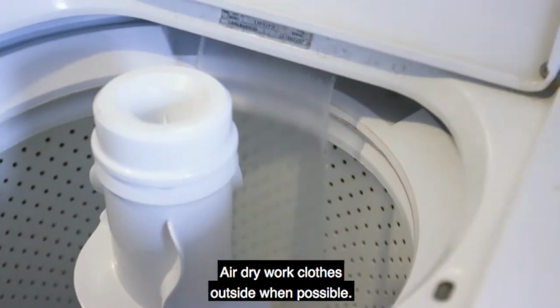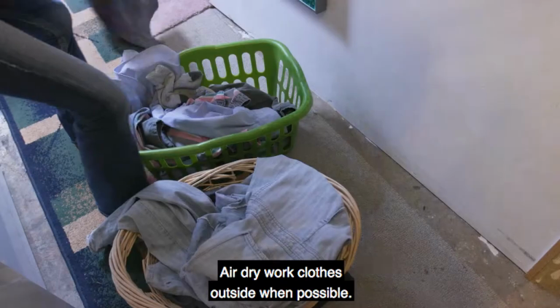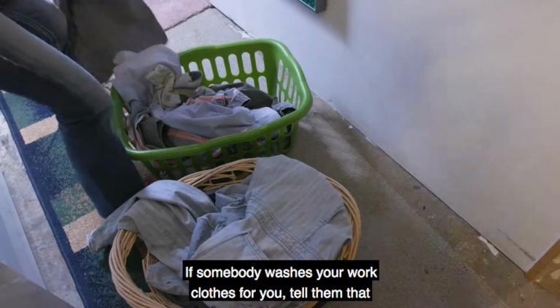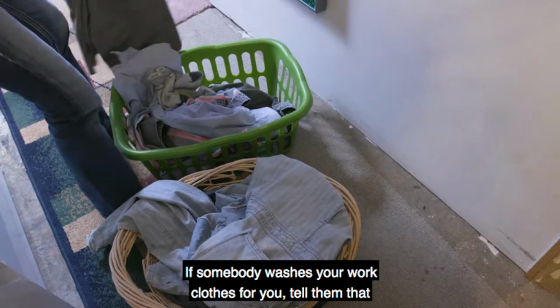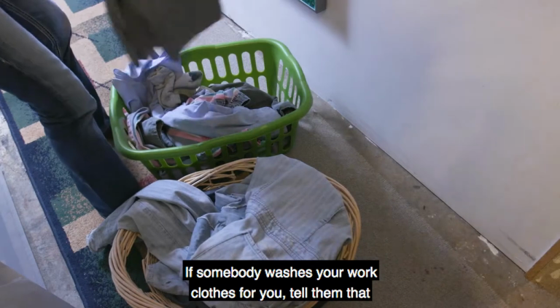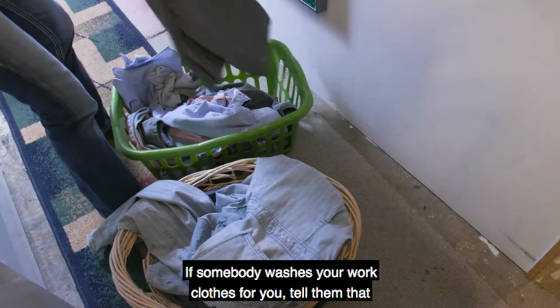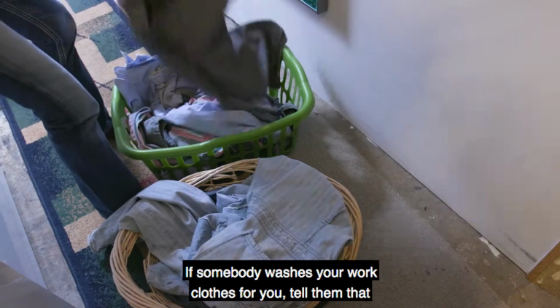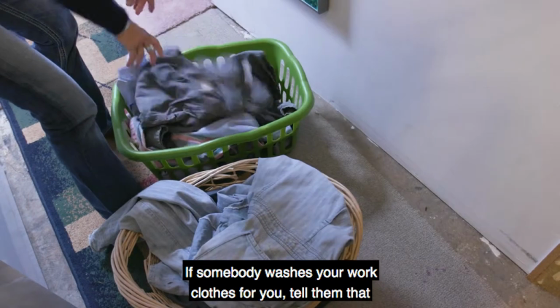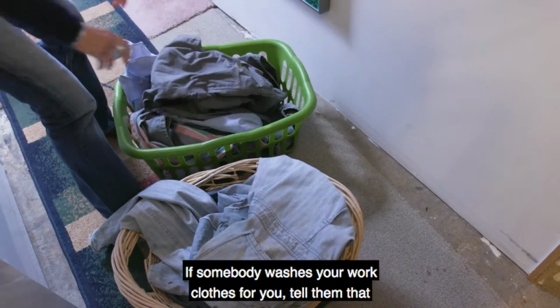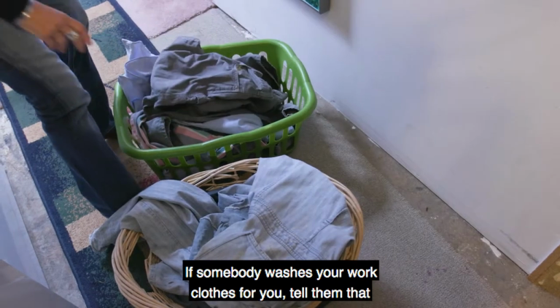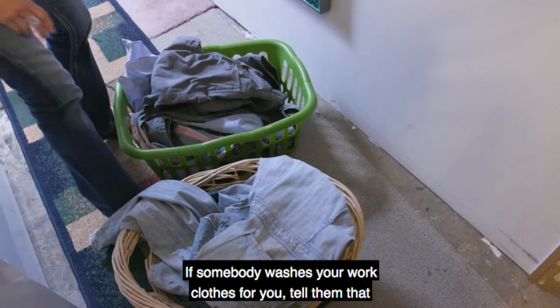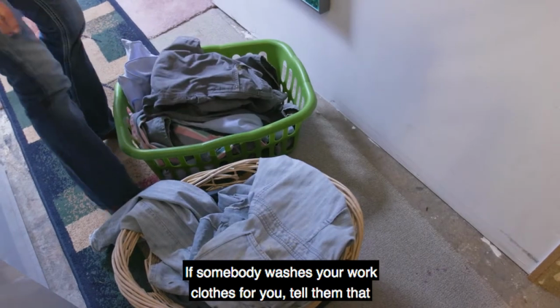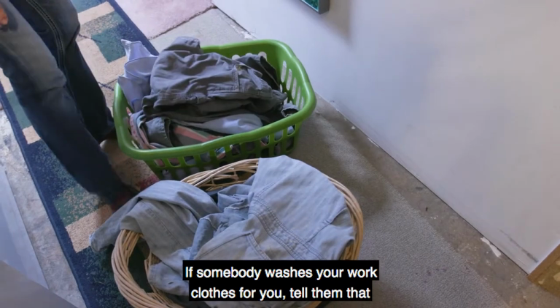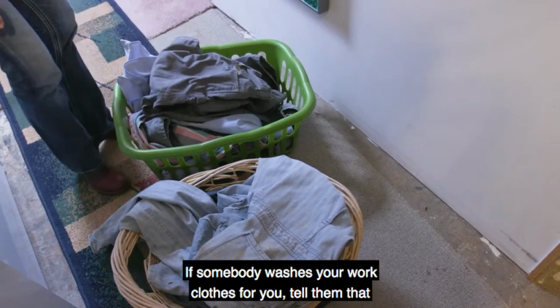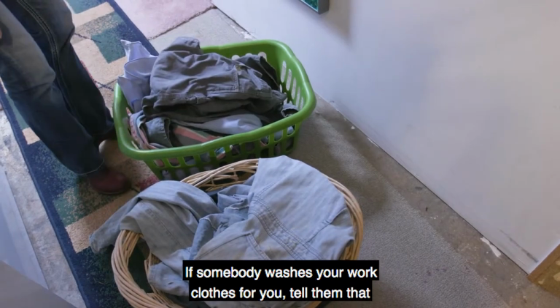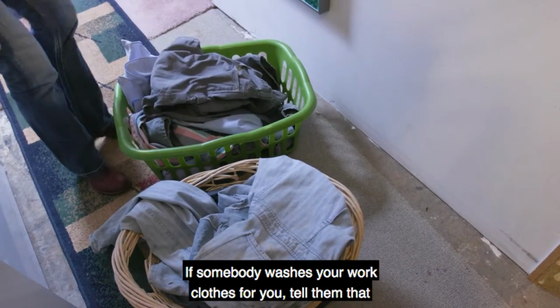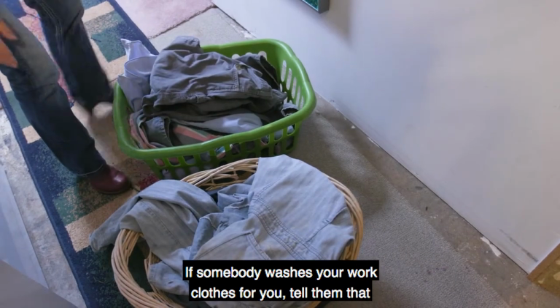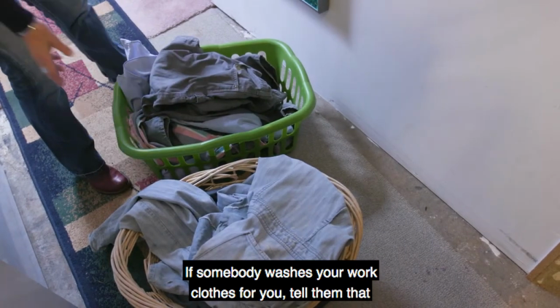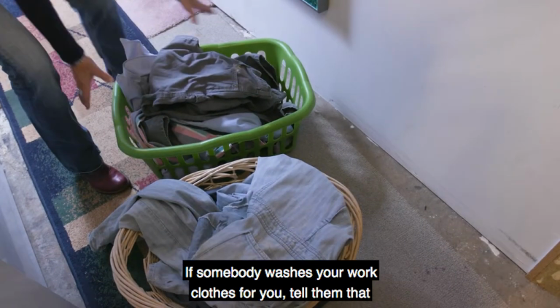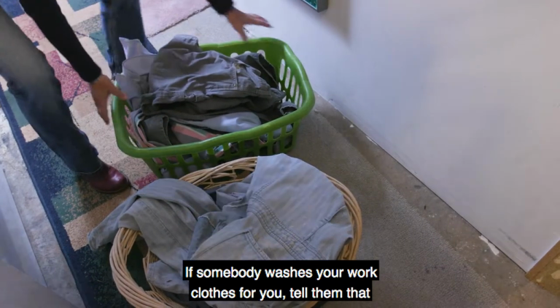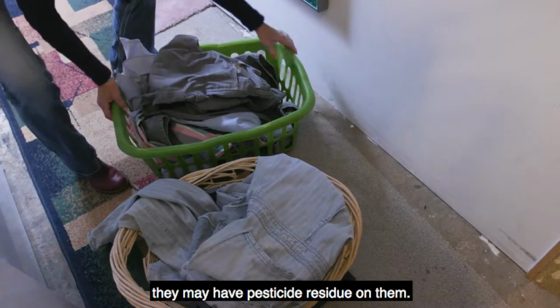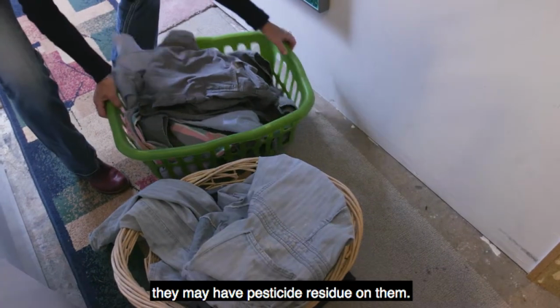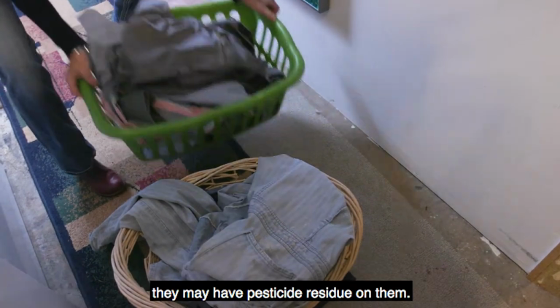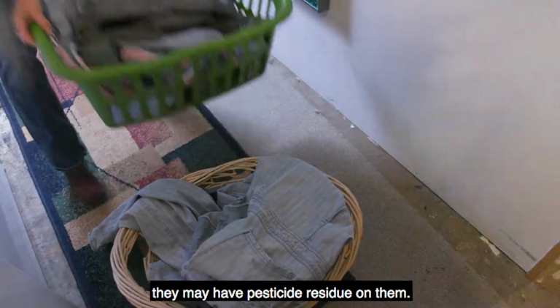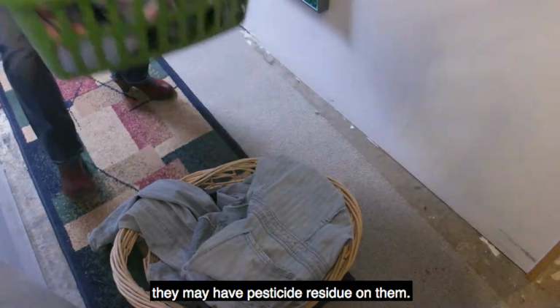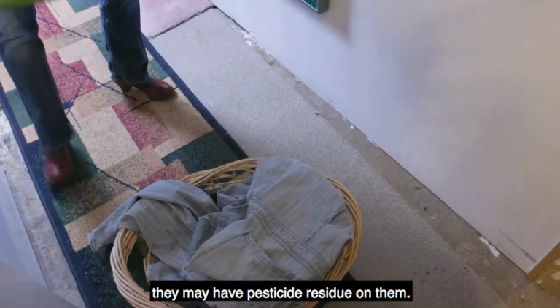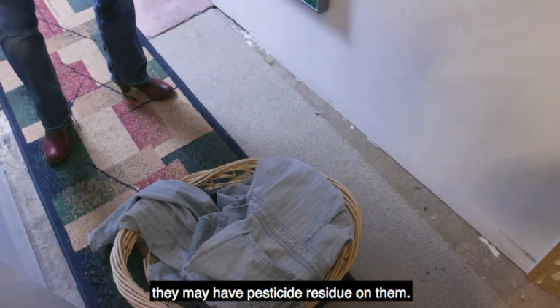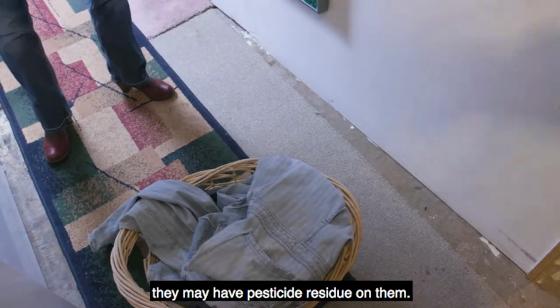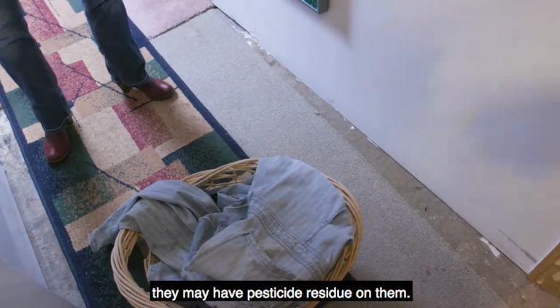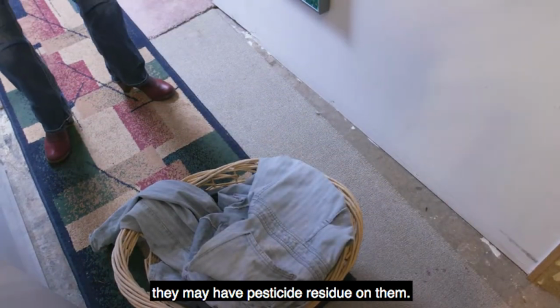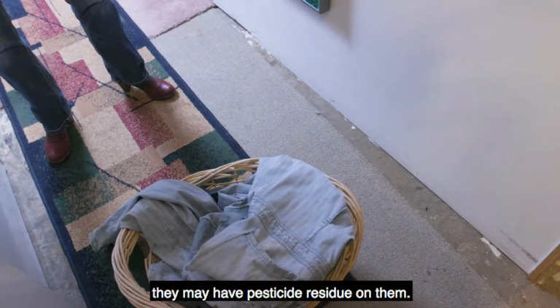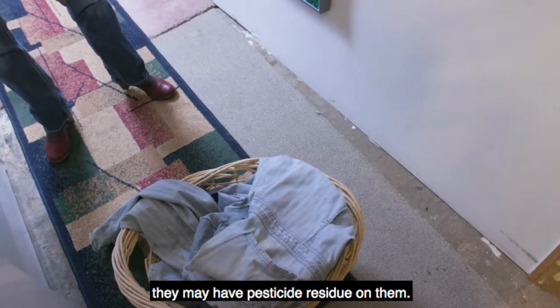If somebody washes your work clothes for you, tell them that they may have pesticide residue on them.